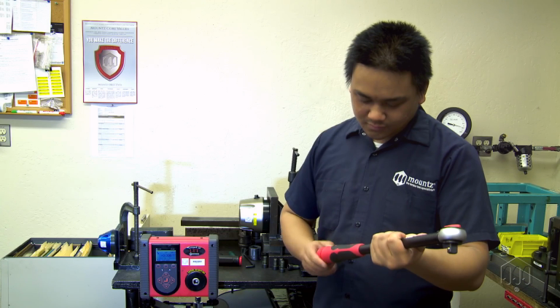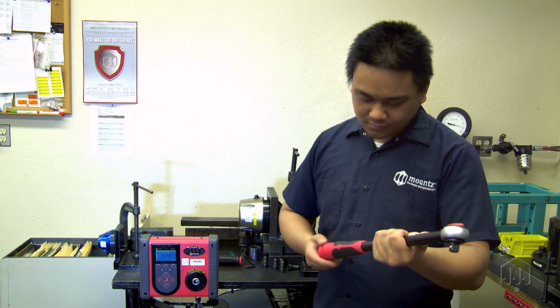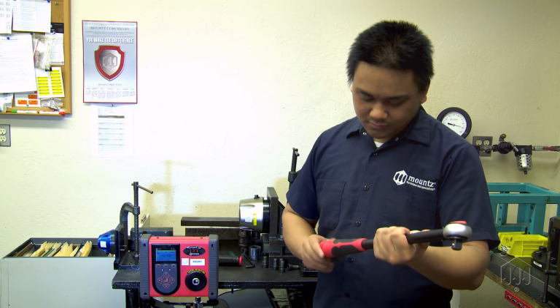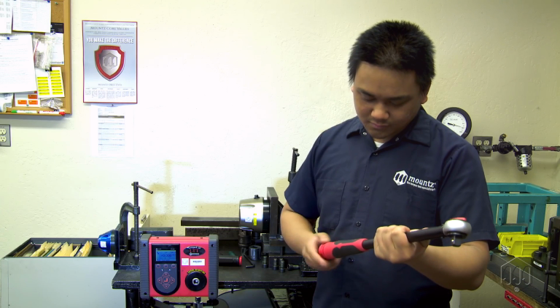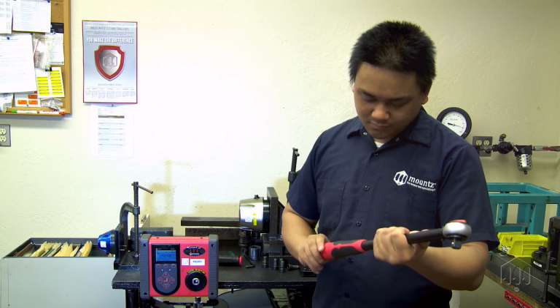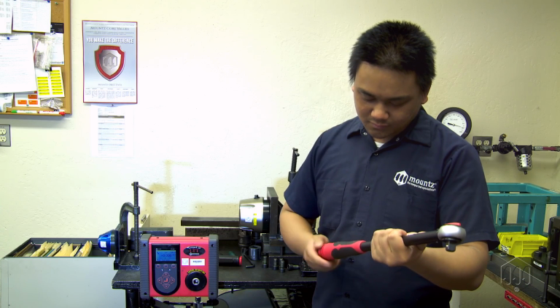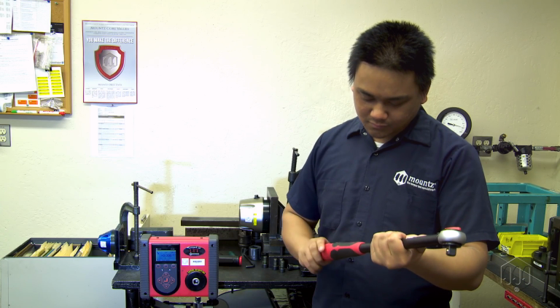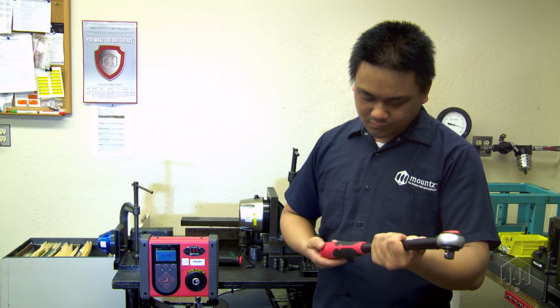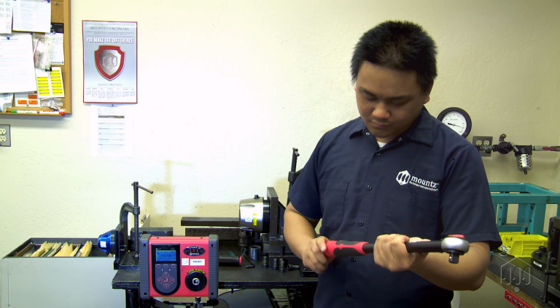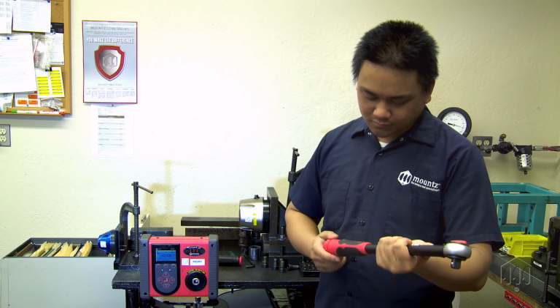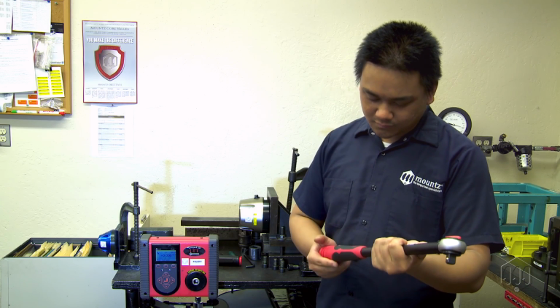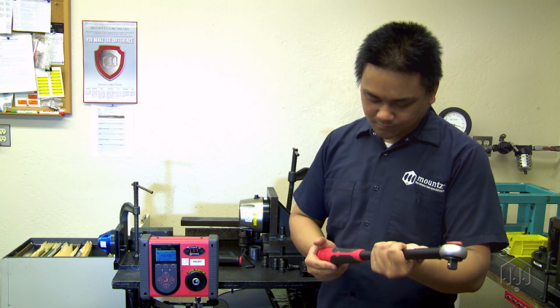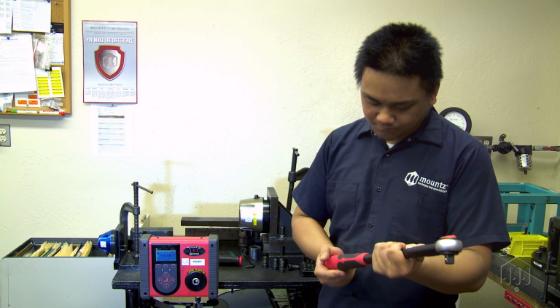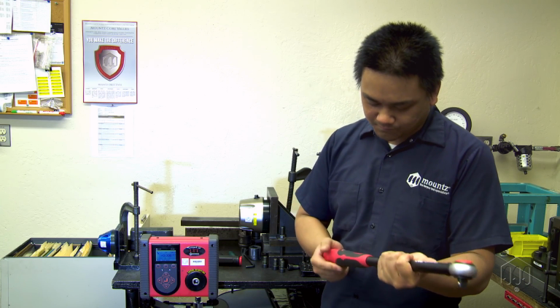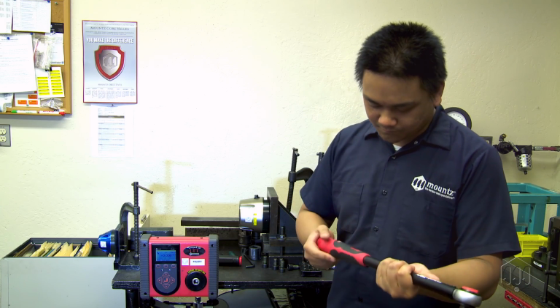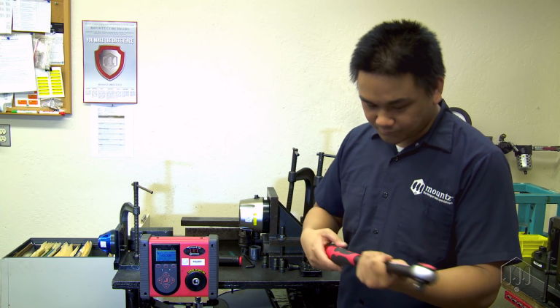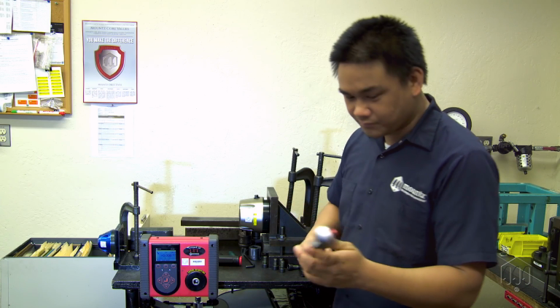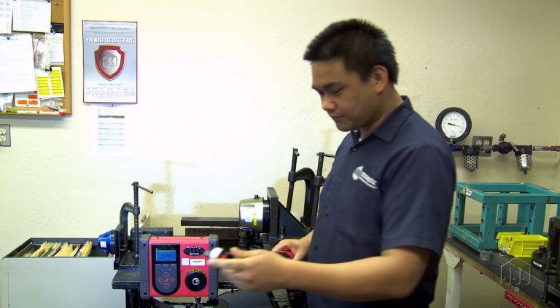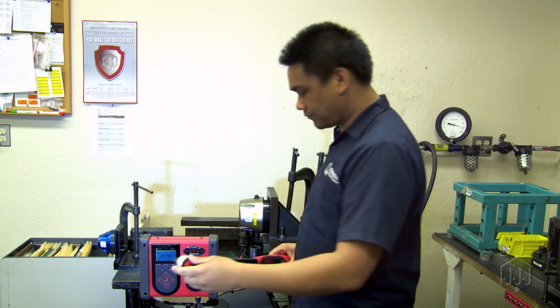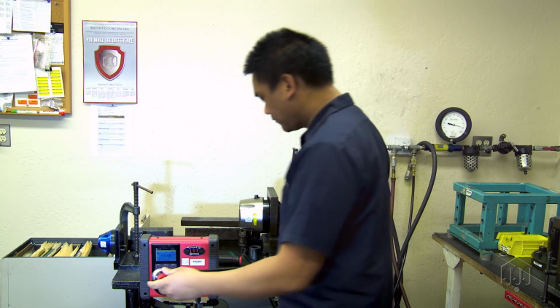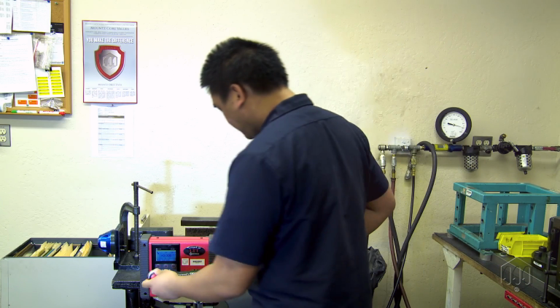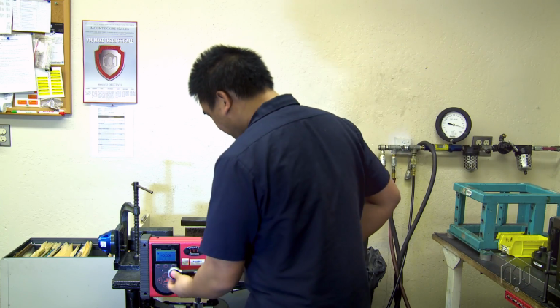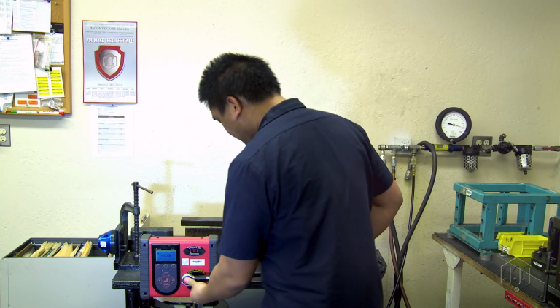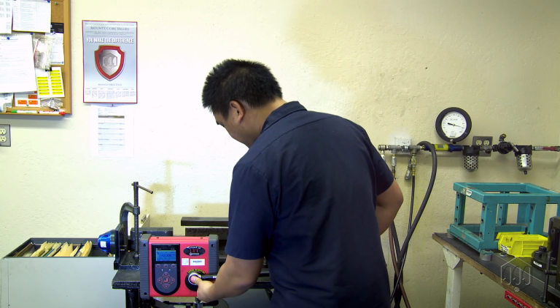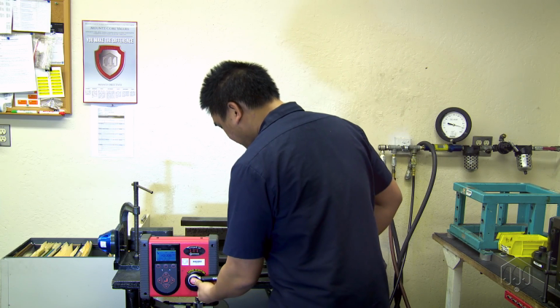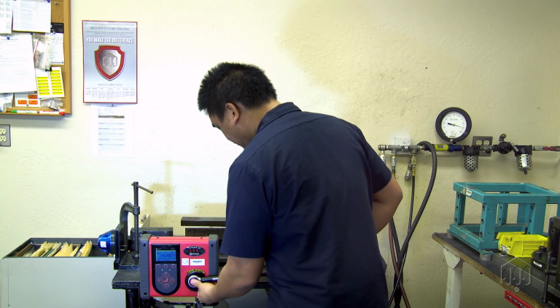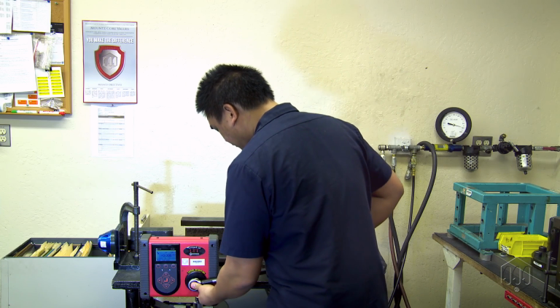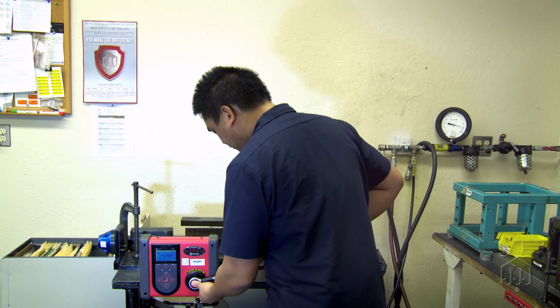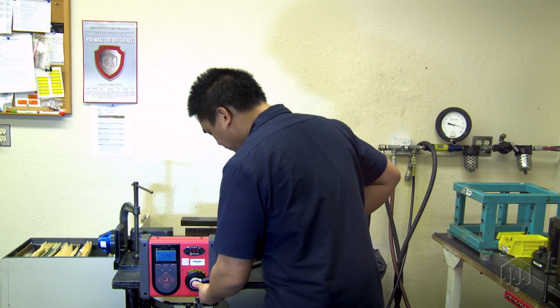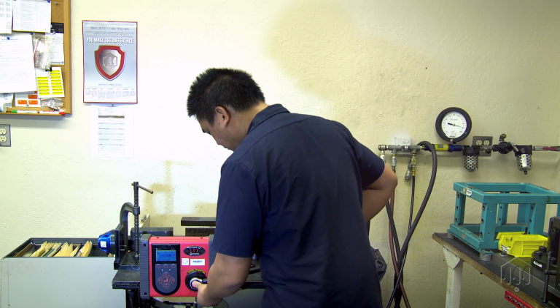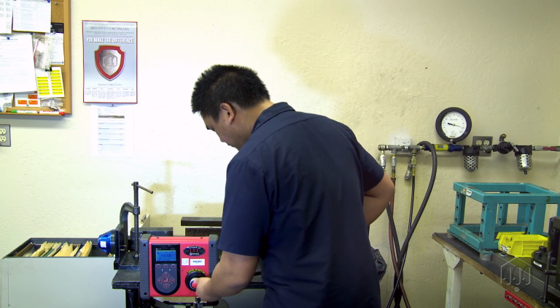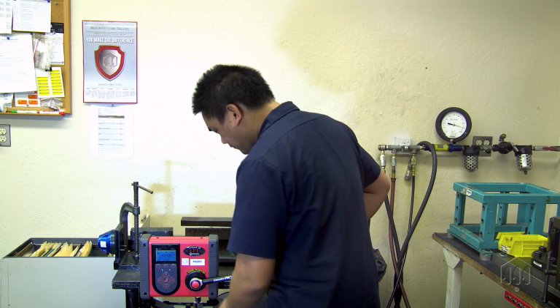Next, set your click wrench at 20% of the tool range and record a total of five readings.